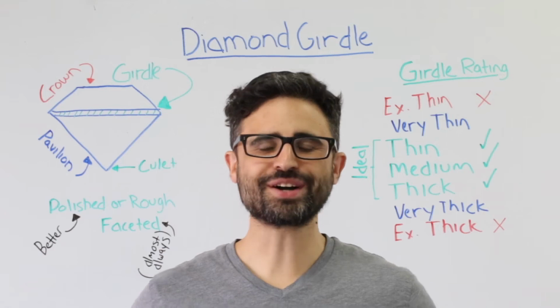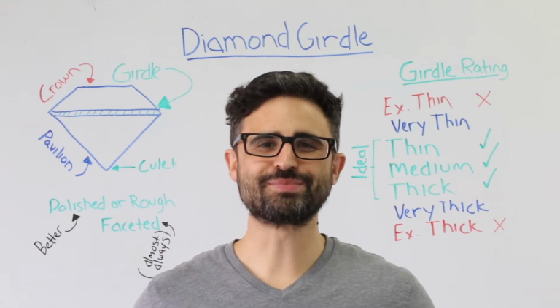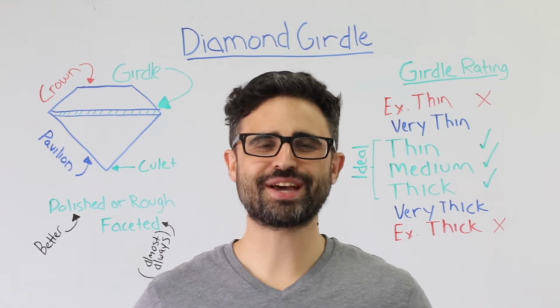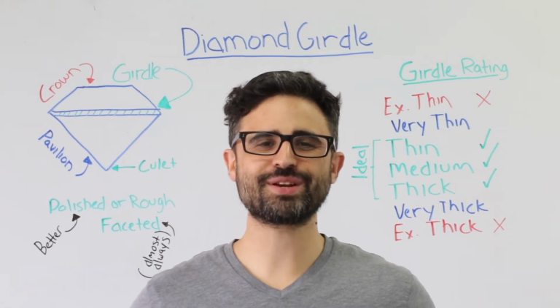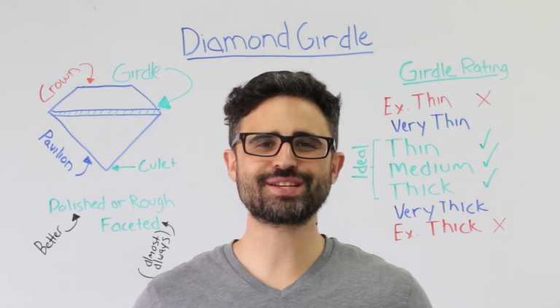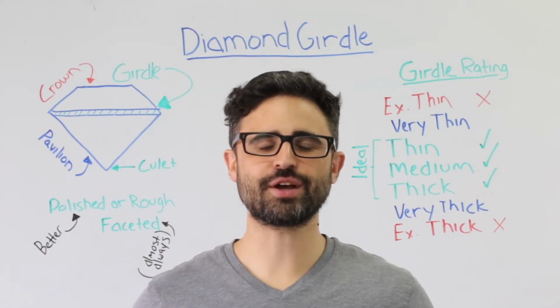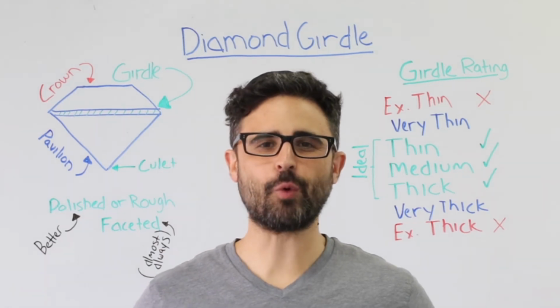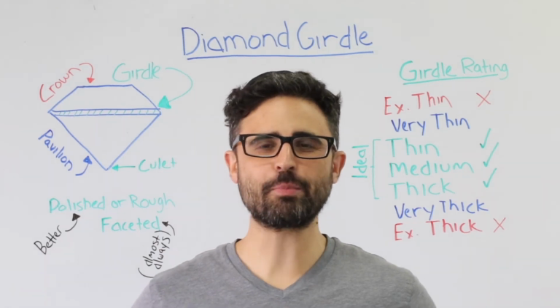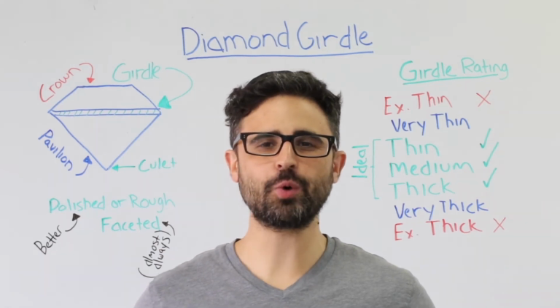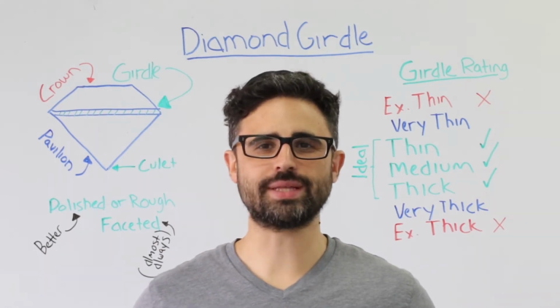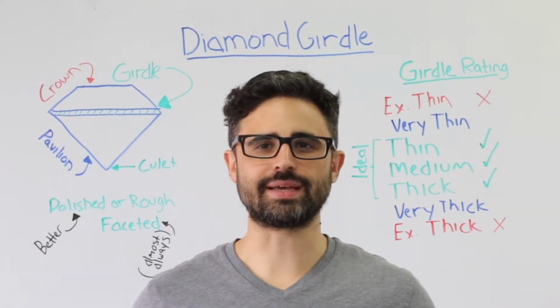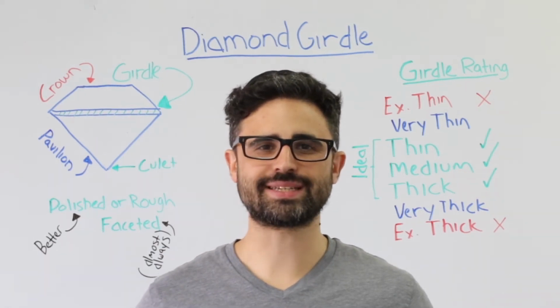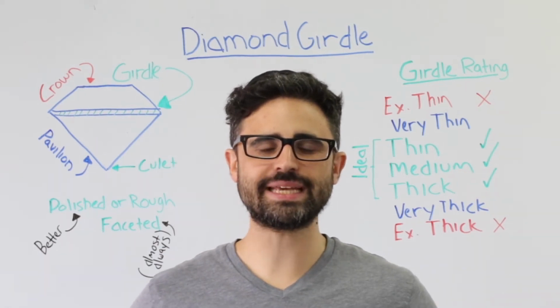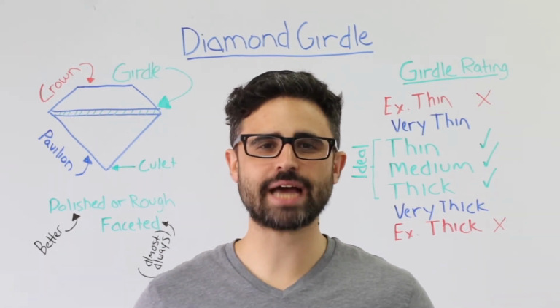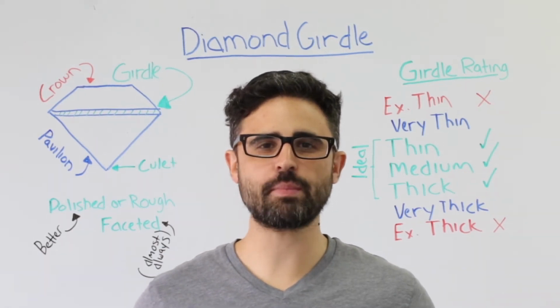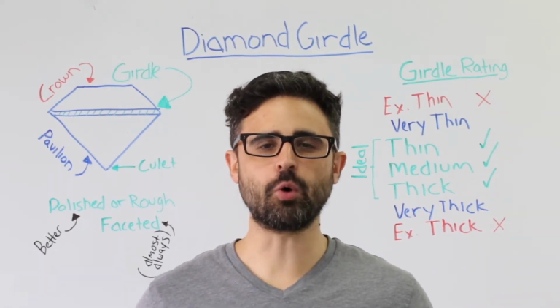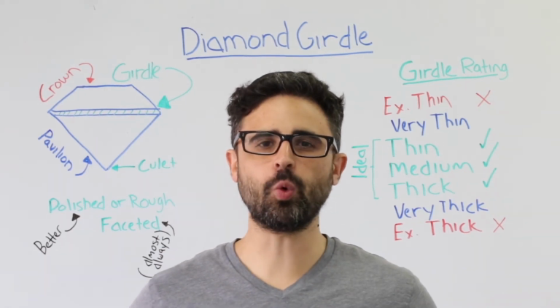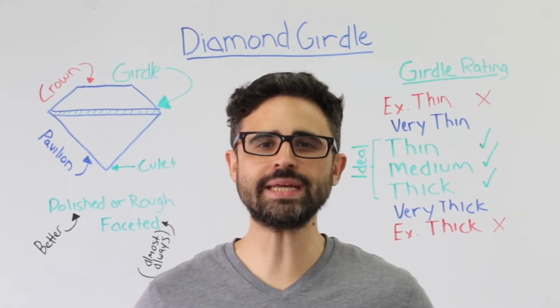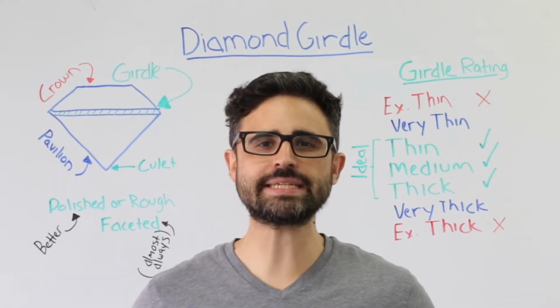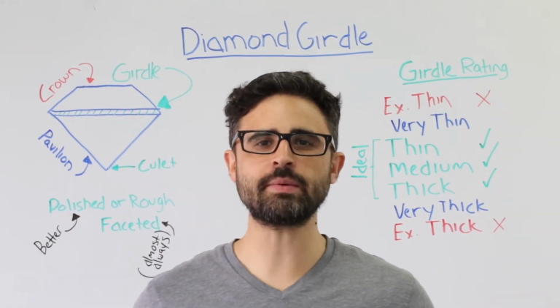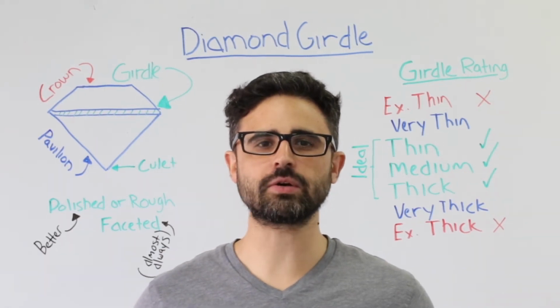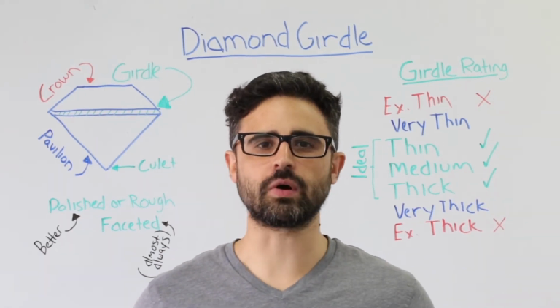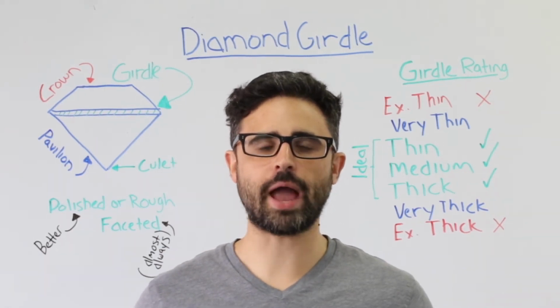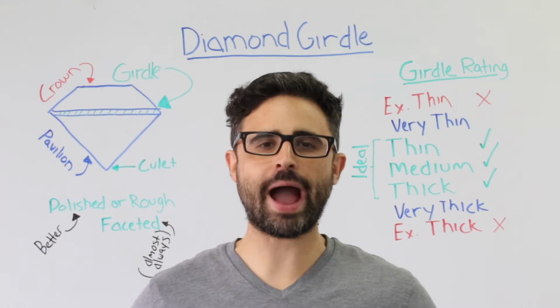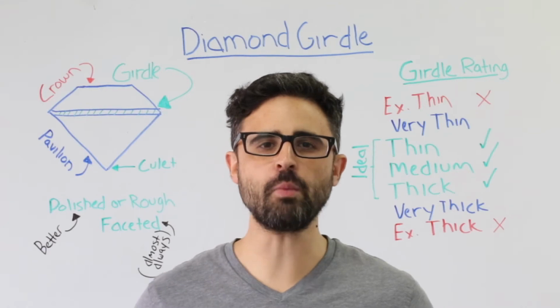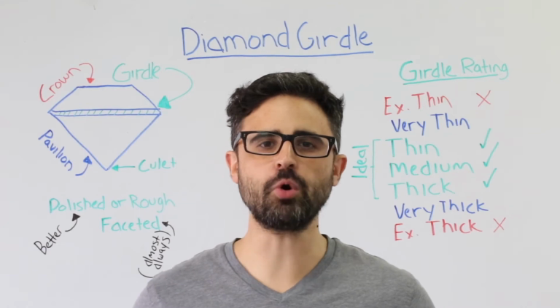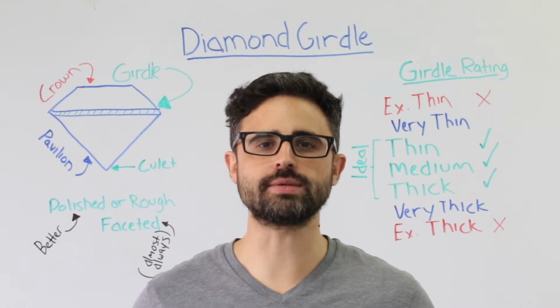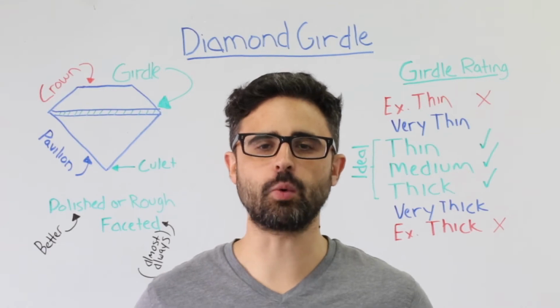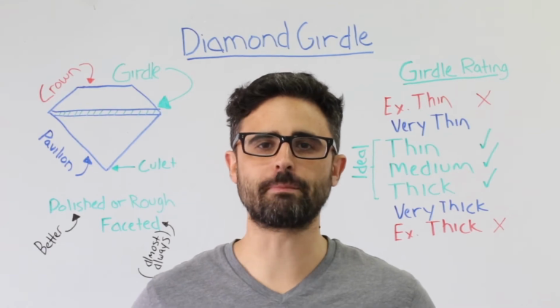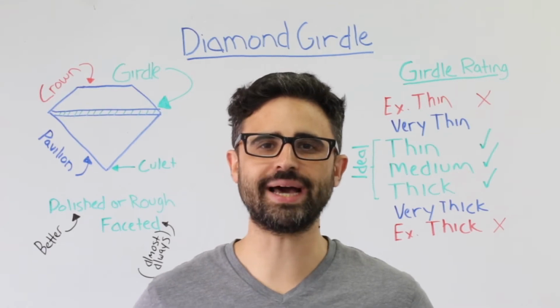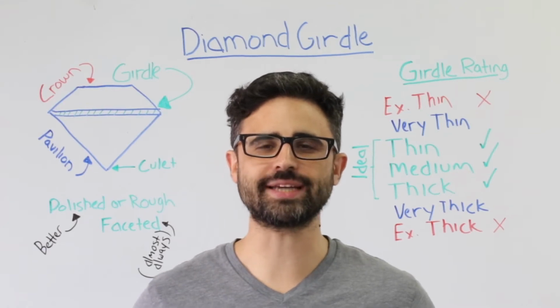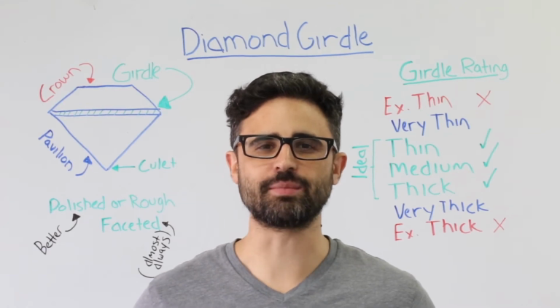Welcome to another edition of Whiteboard Wednesday. Today's topic: what is diamond girdle and how important is it when buying a diamond?